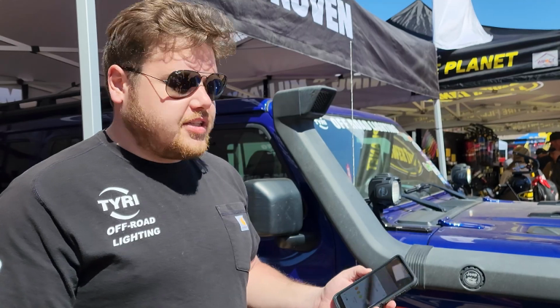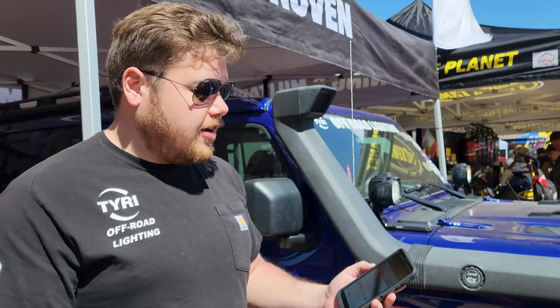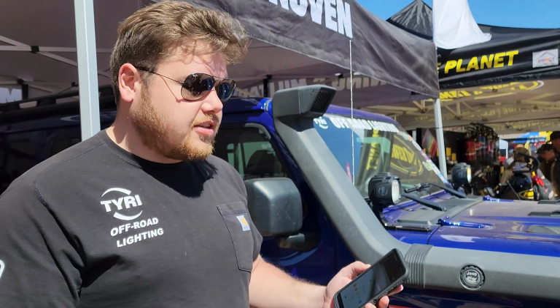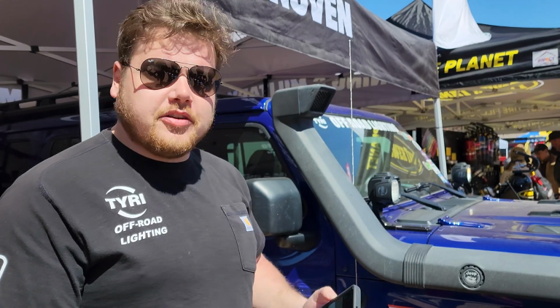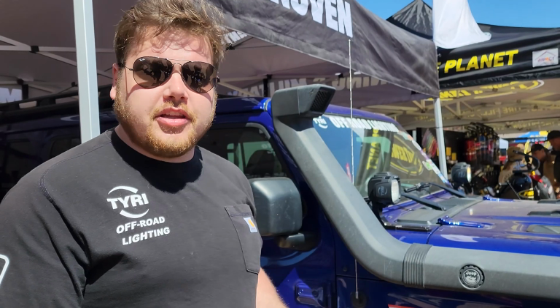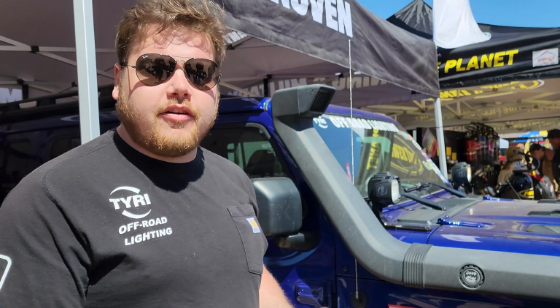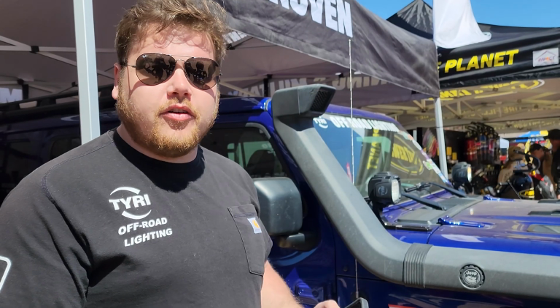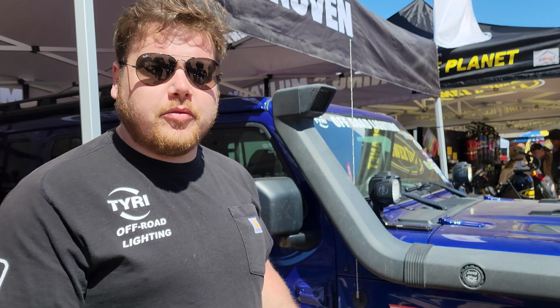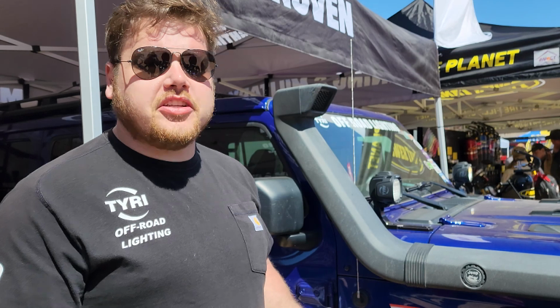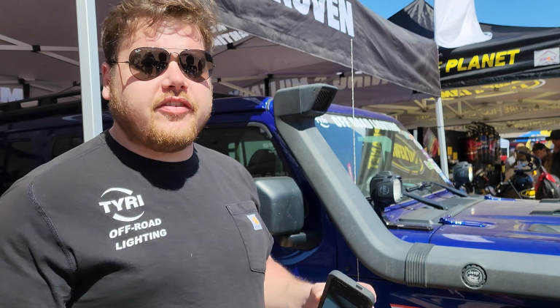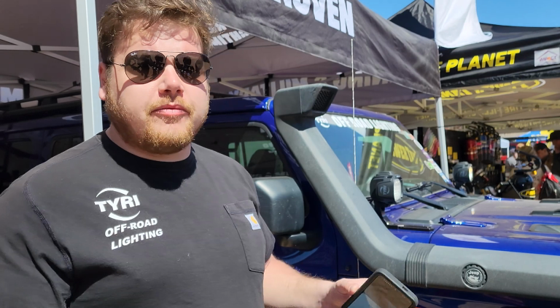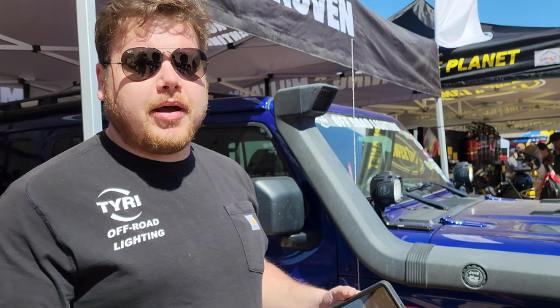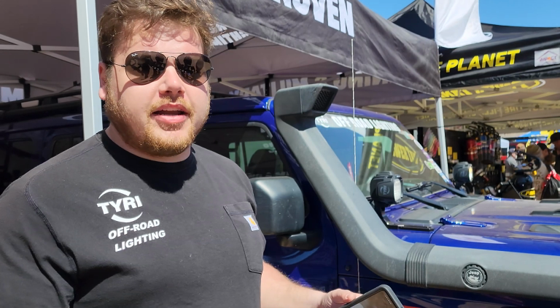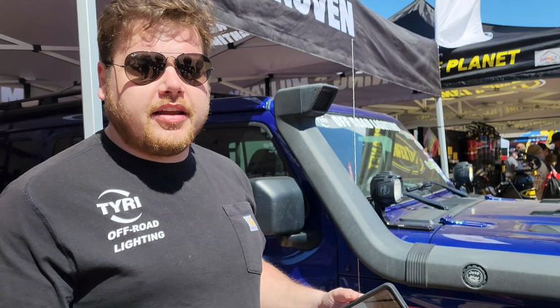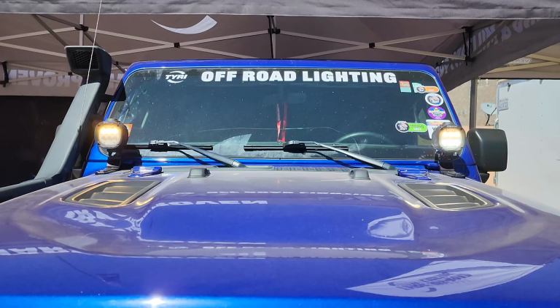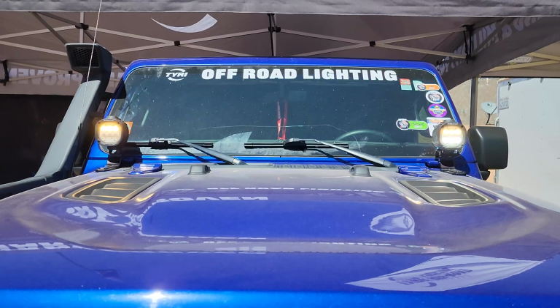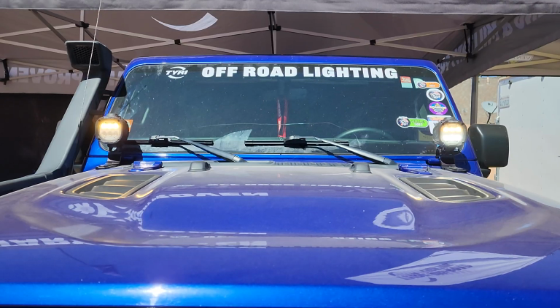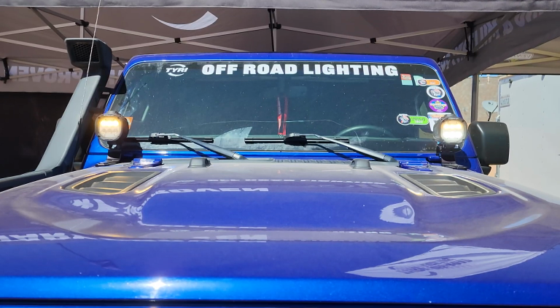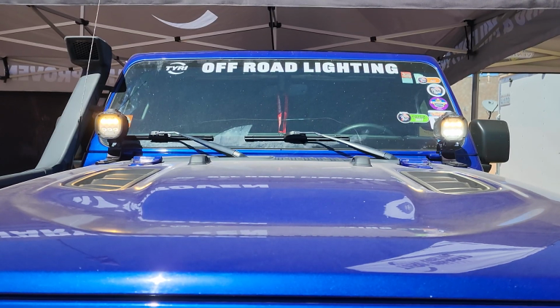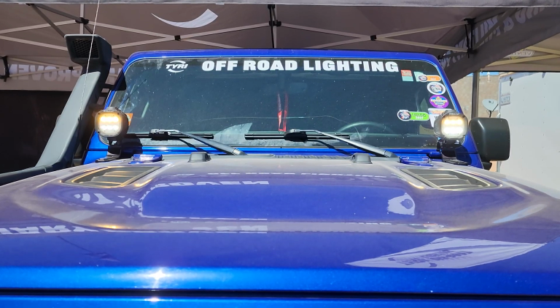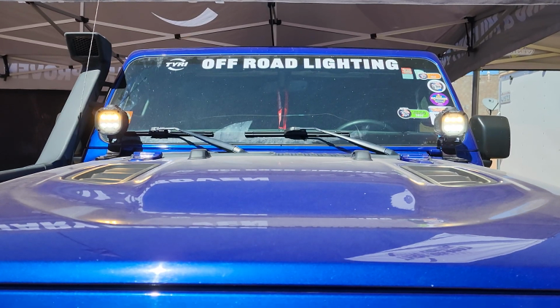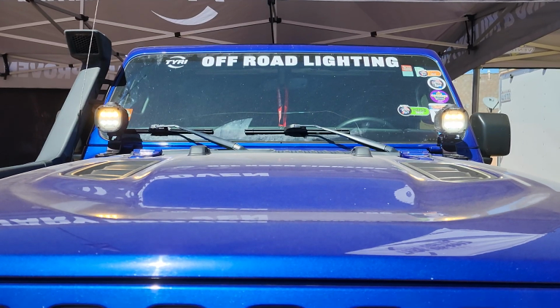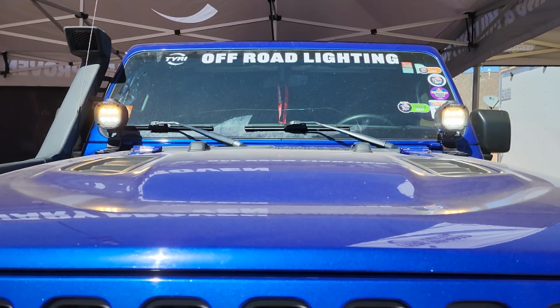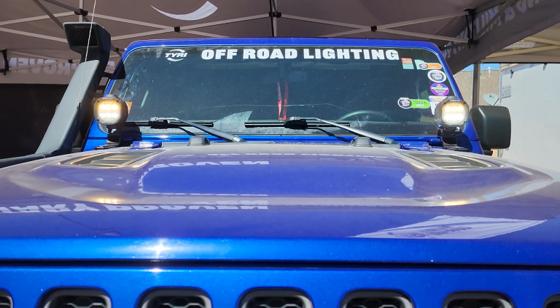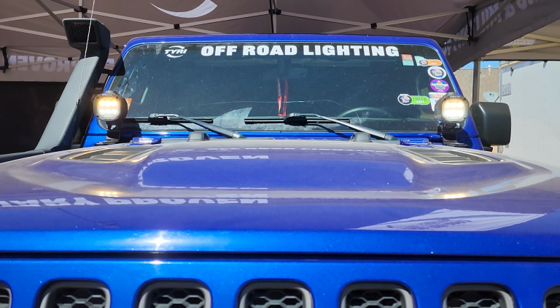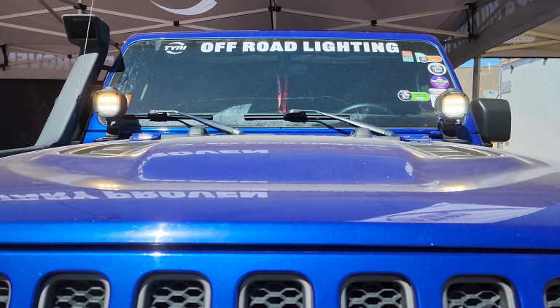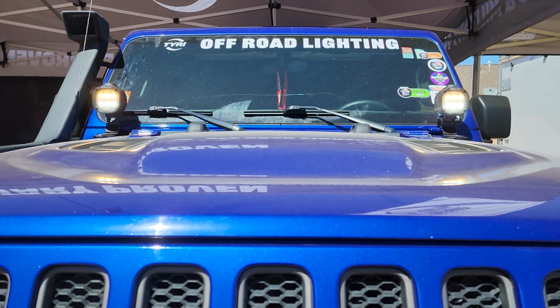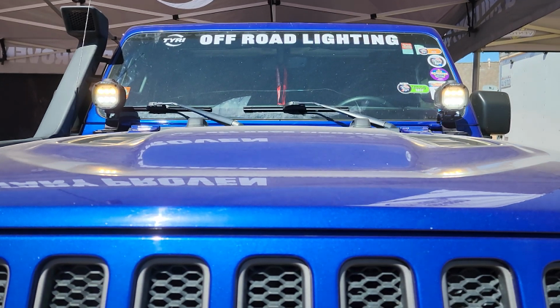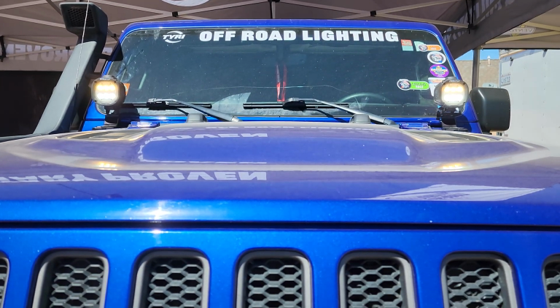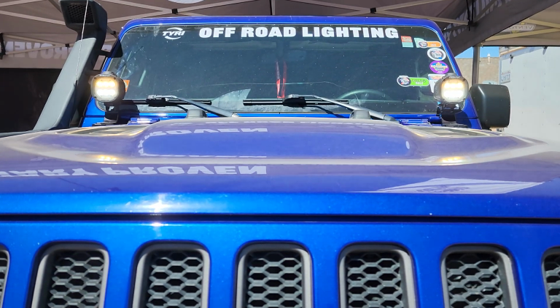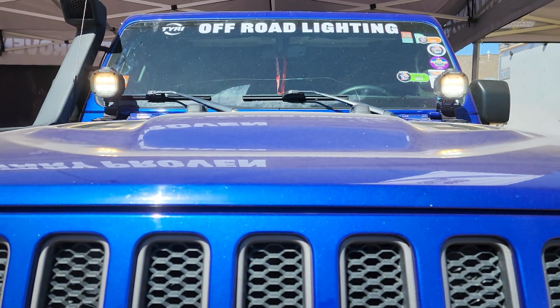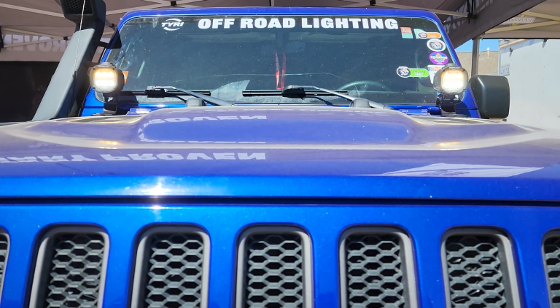We're seeing how it's going to do in the off-road. Originally developed for mining, but we see a good market for it here in the off-road, and we're going to see how it does.